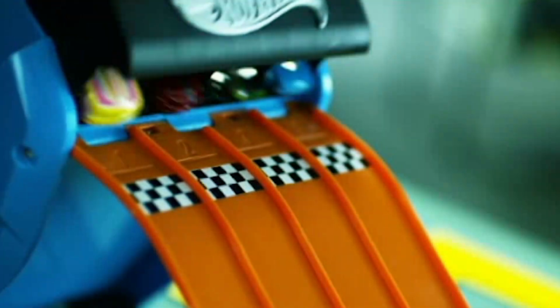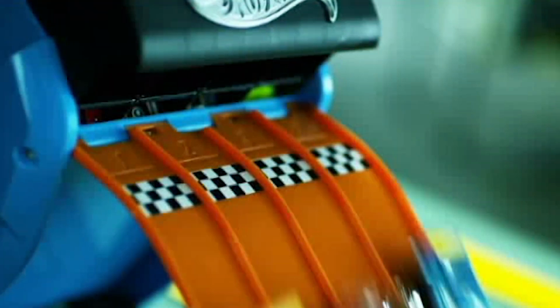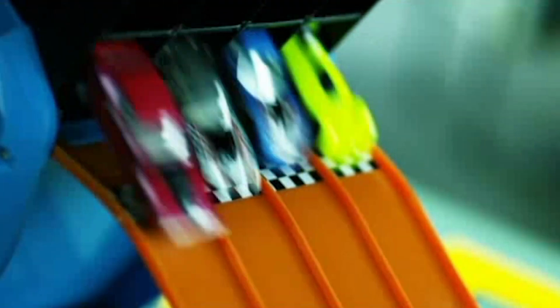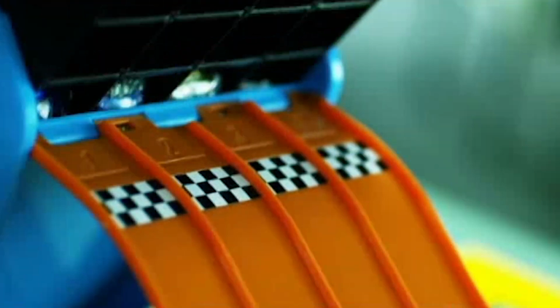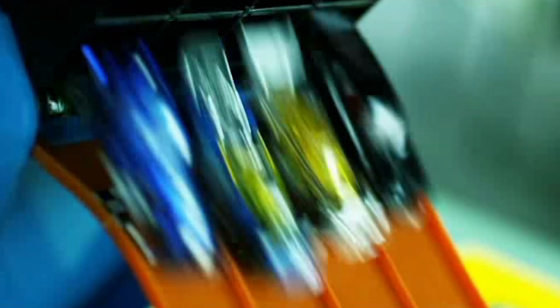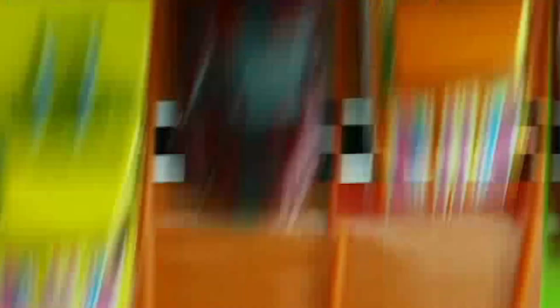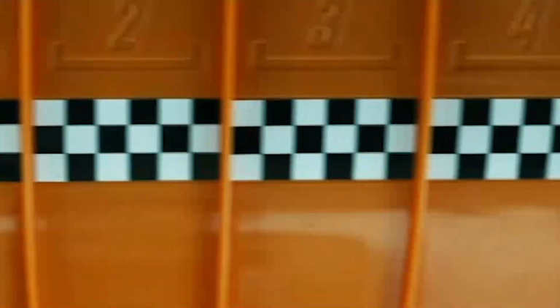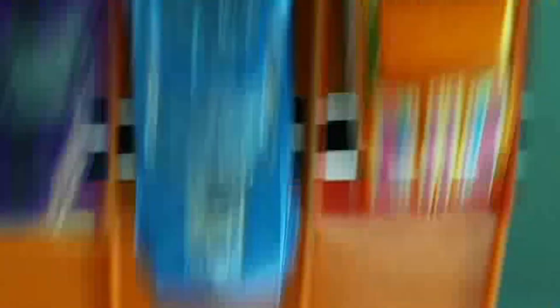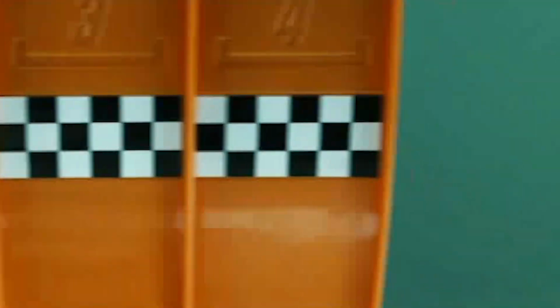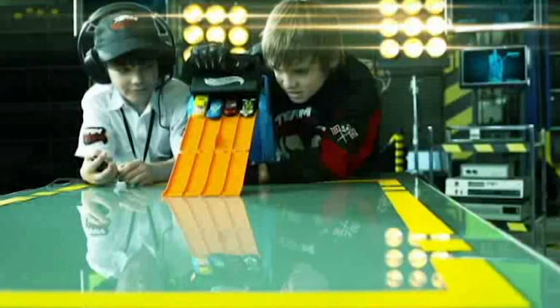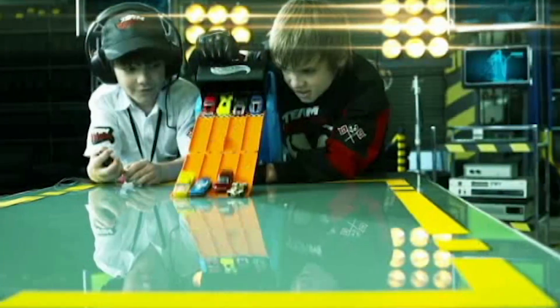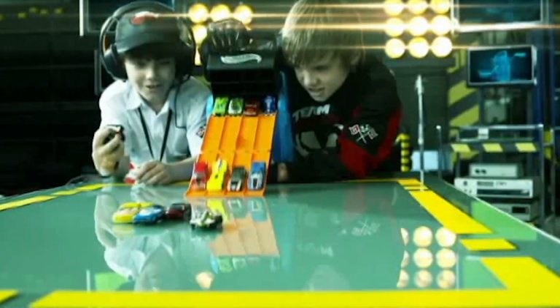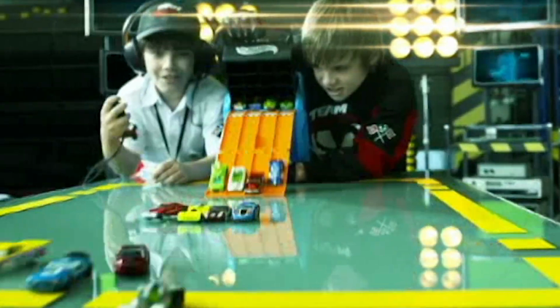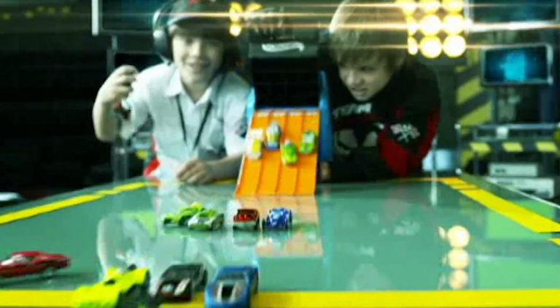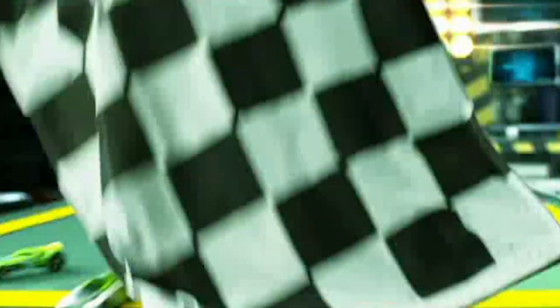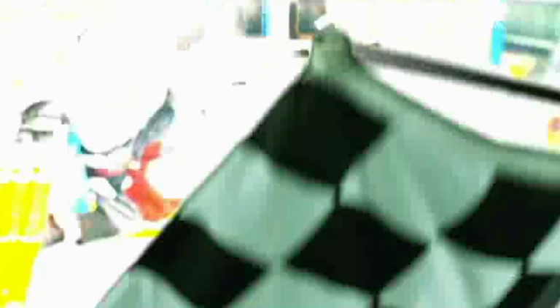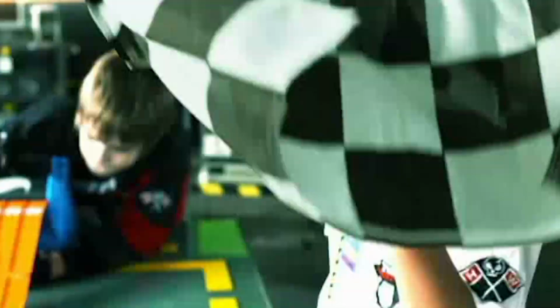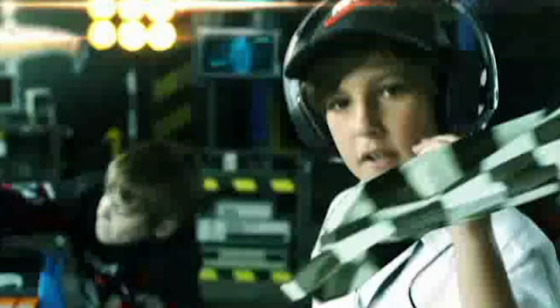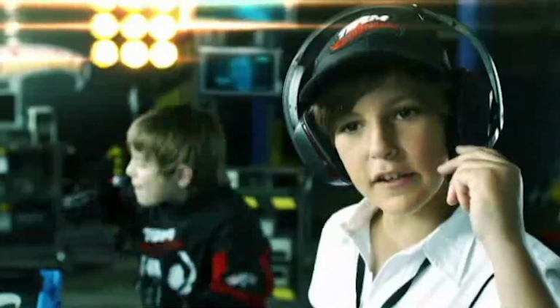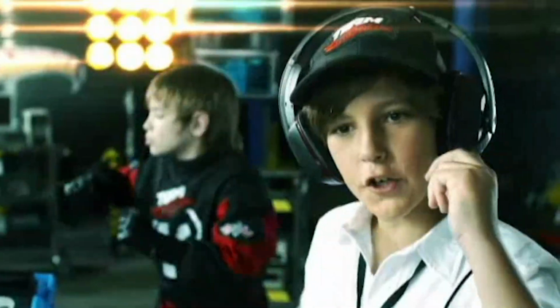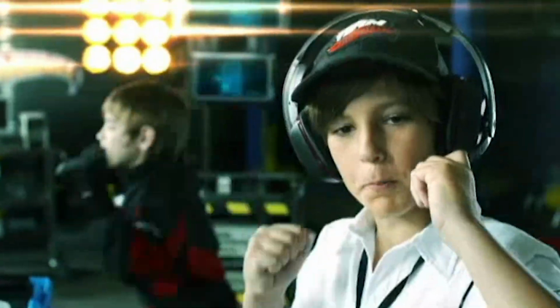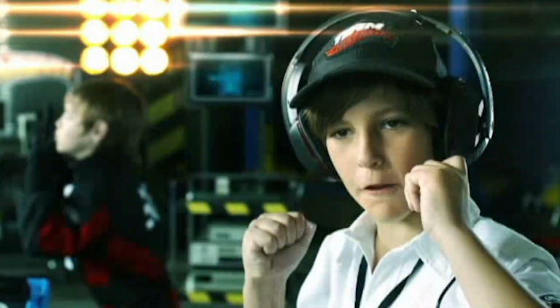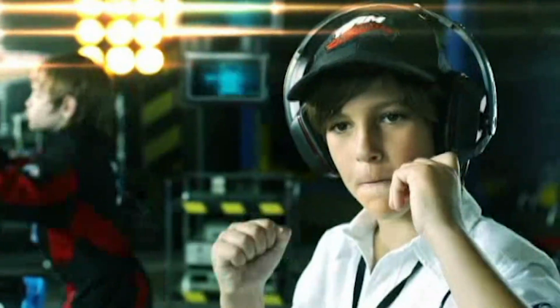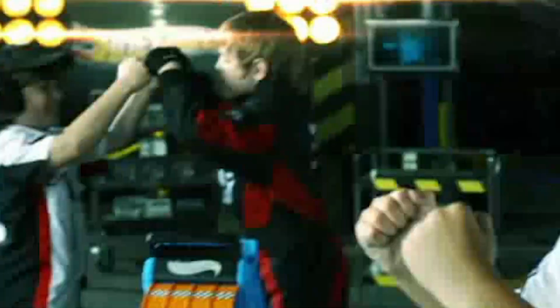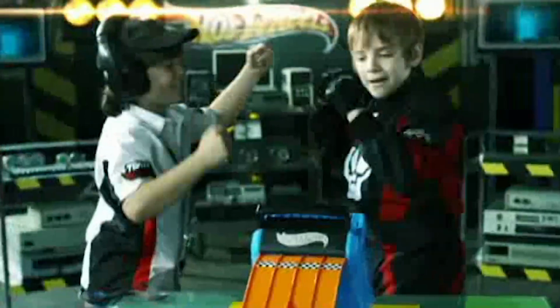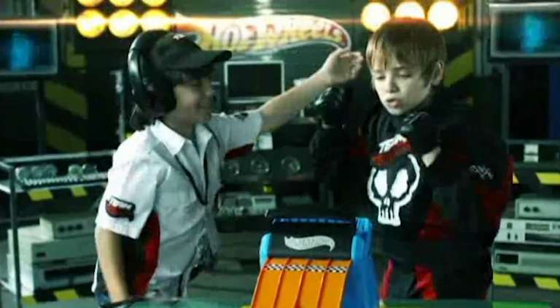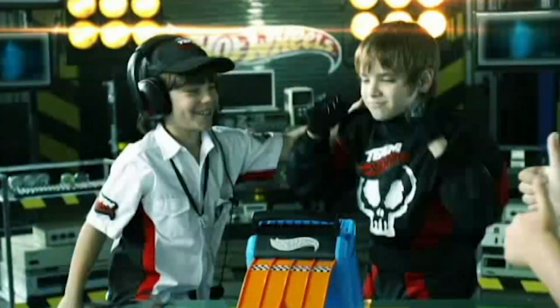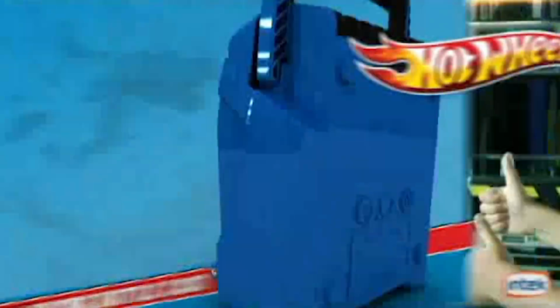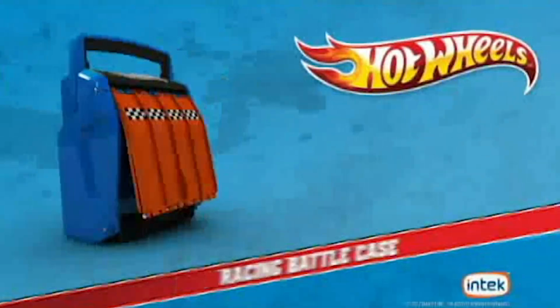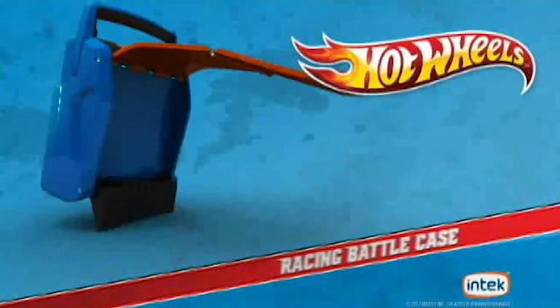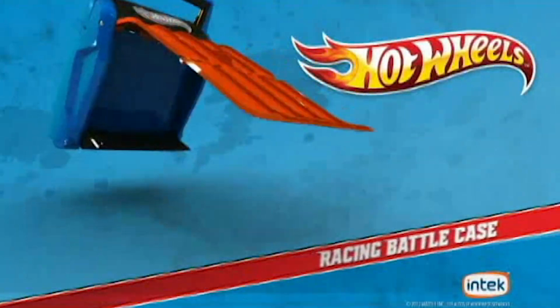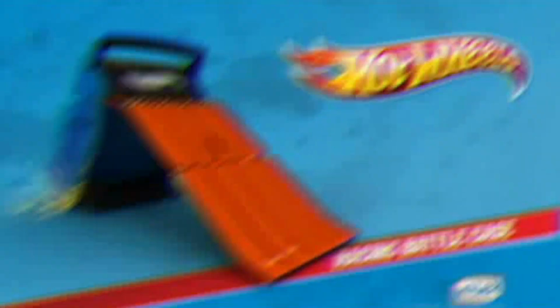Stage one! Stage two! Stage three! Hot Wheels — beyond limits! Mission accomplished! Cars not included.